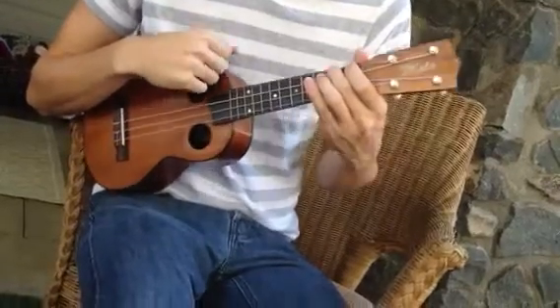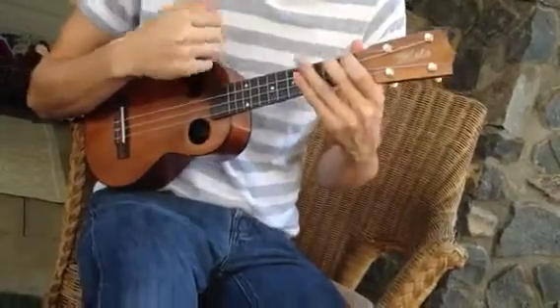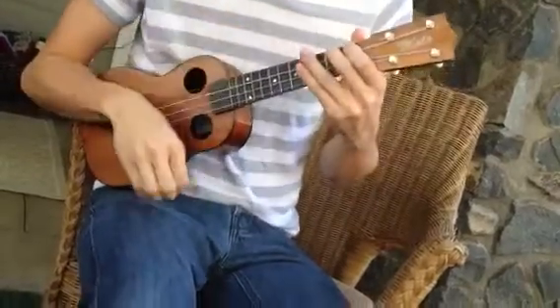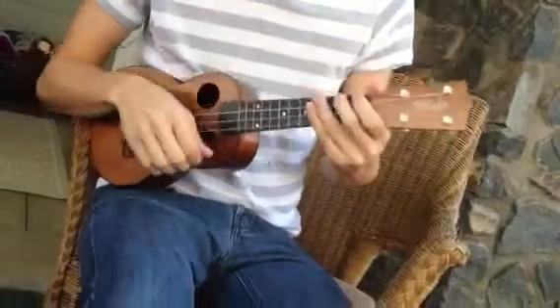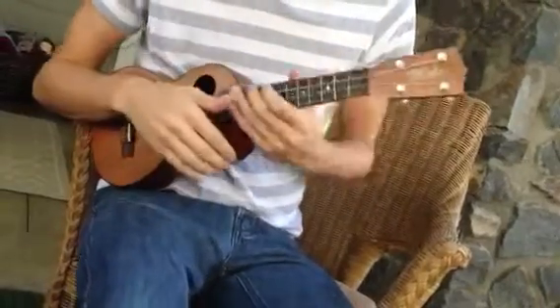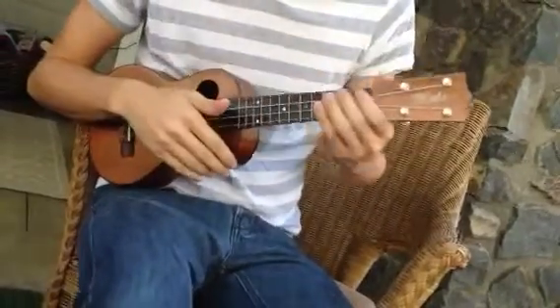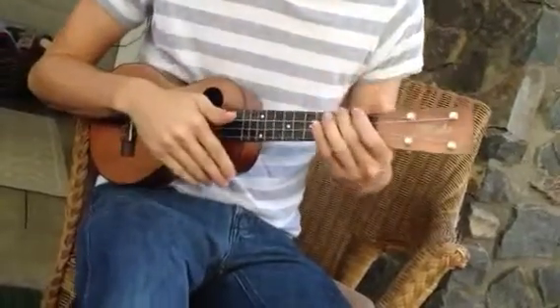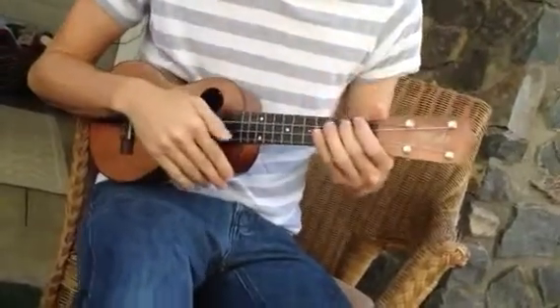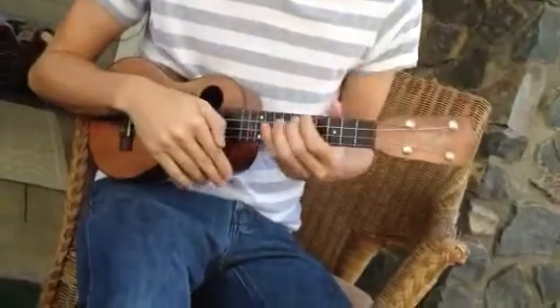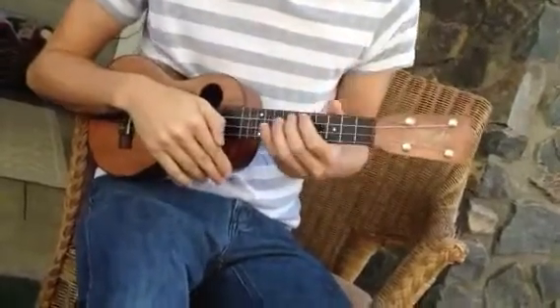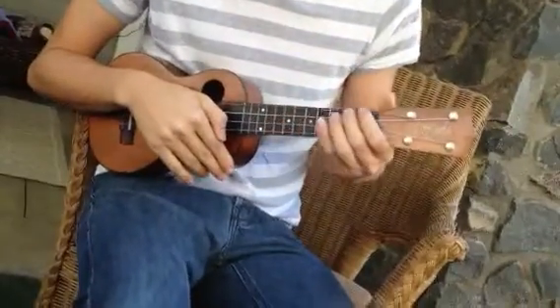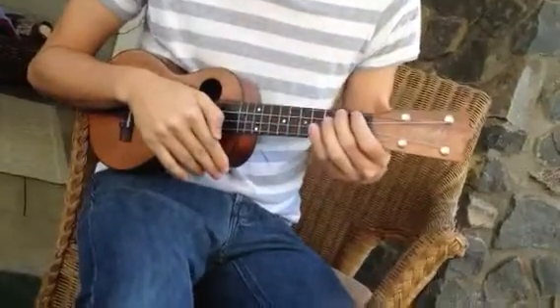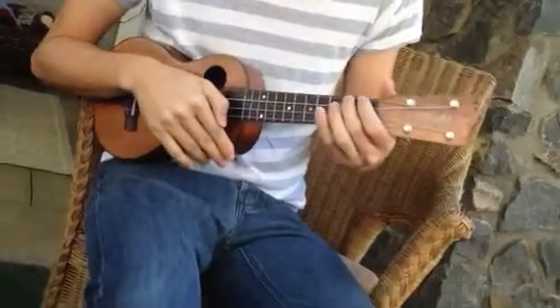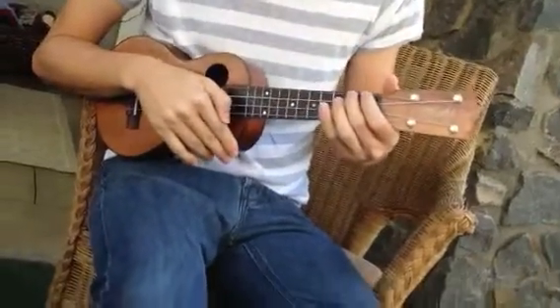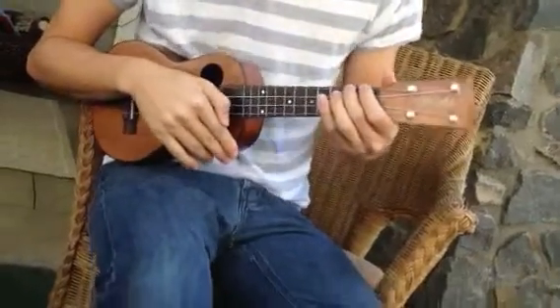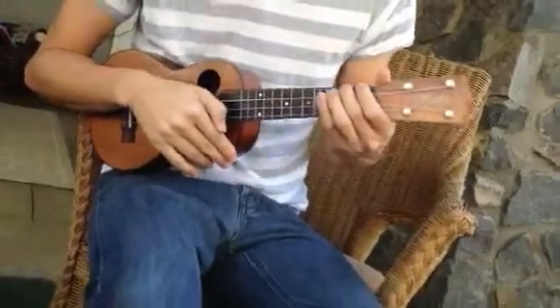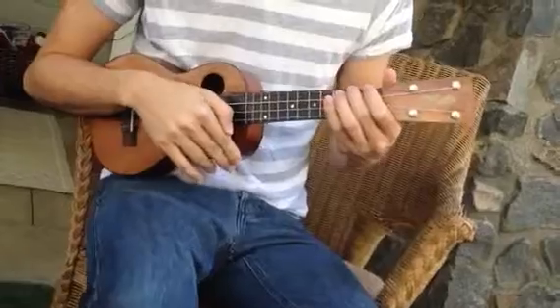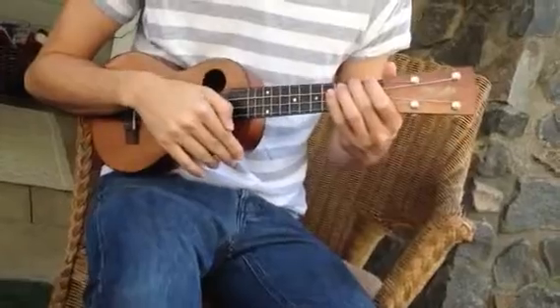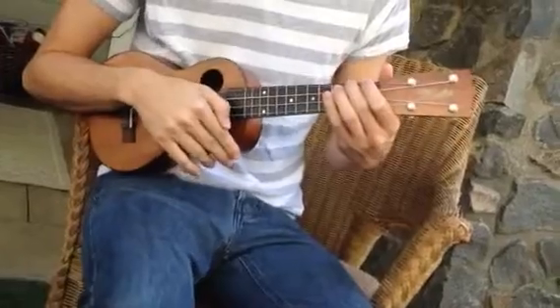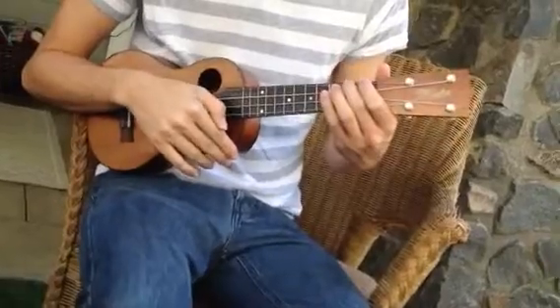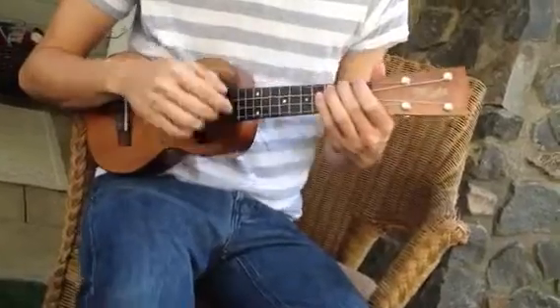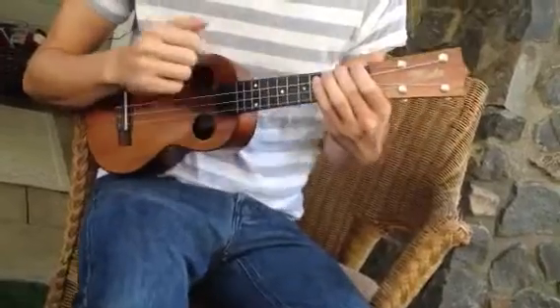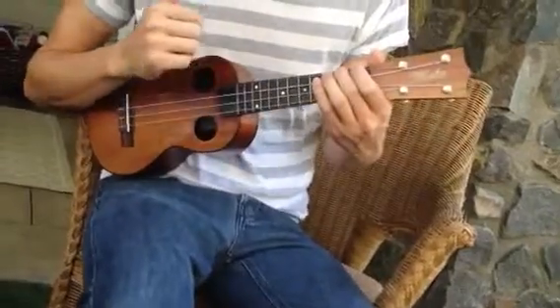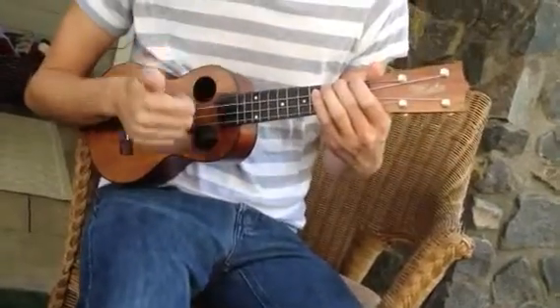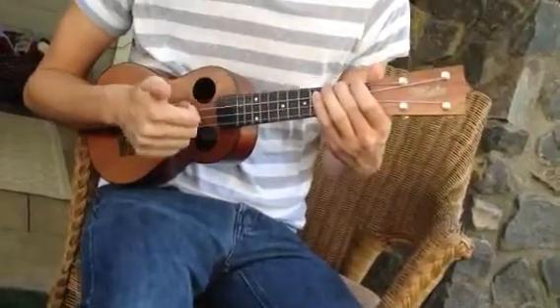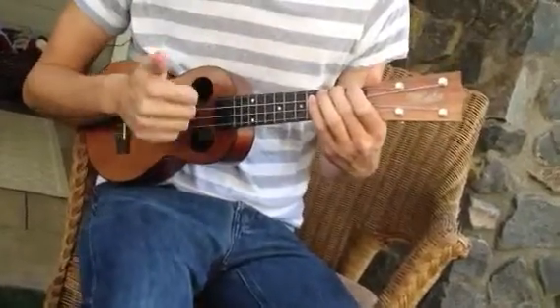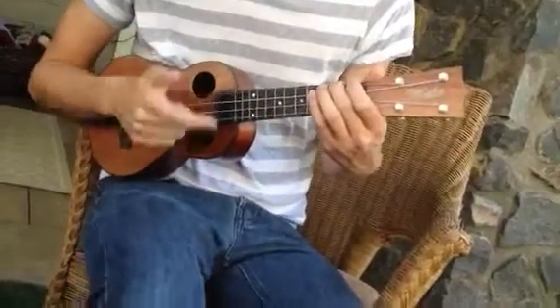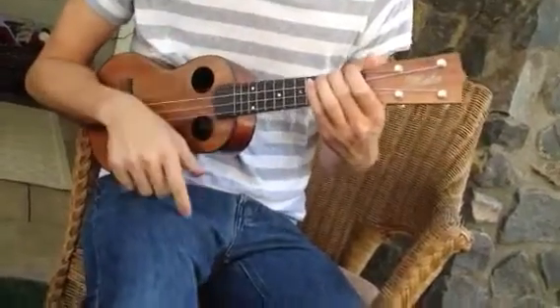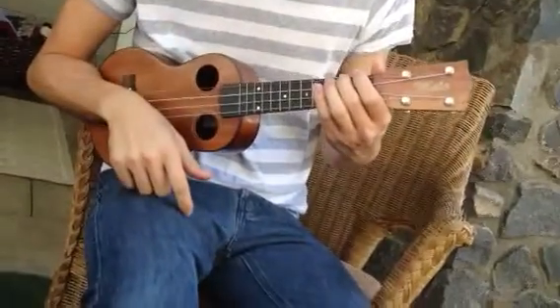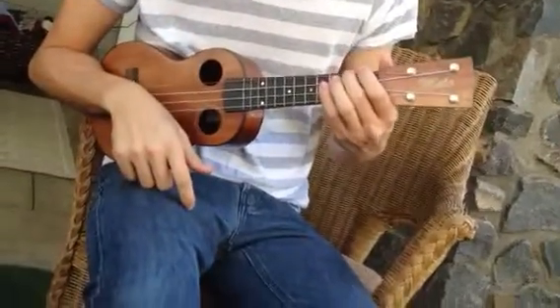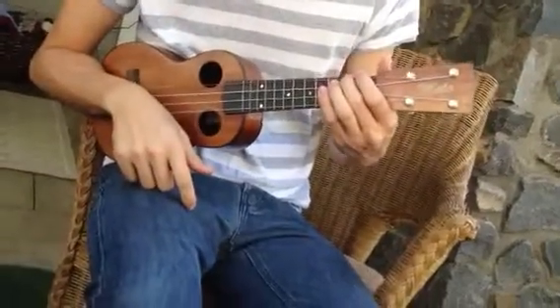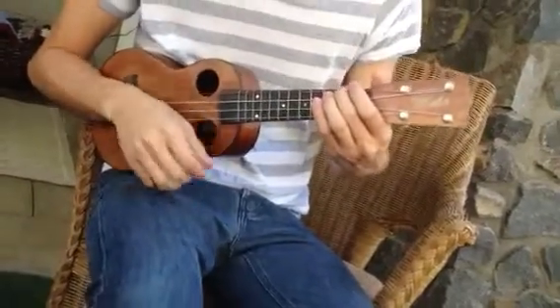Alright, what's up? This is Brett with Manny Music Lessons. Today we're talking about 'Sitting, Waiting, Wishing.' This is the intro and verse chord progression.